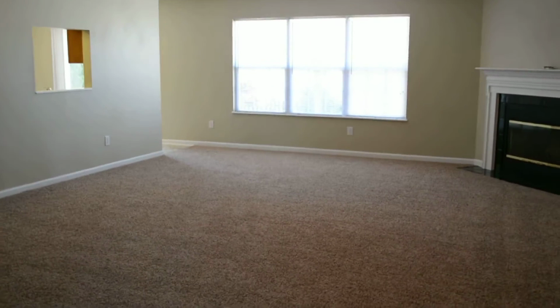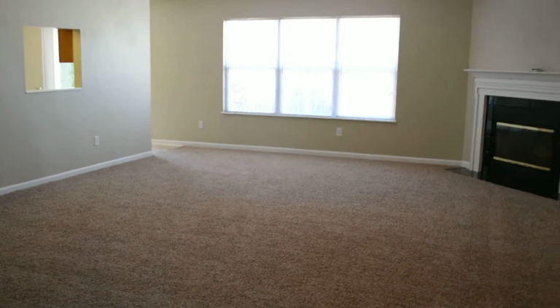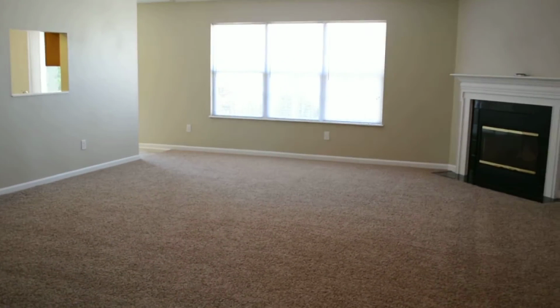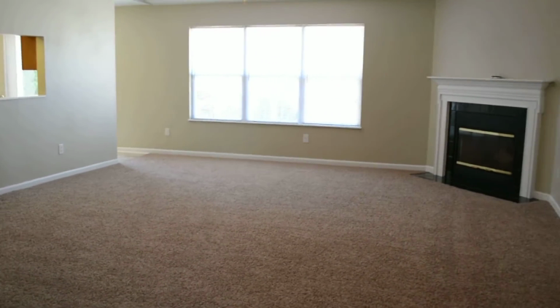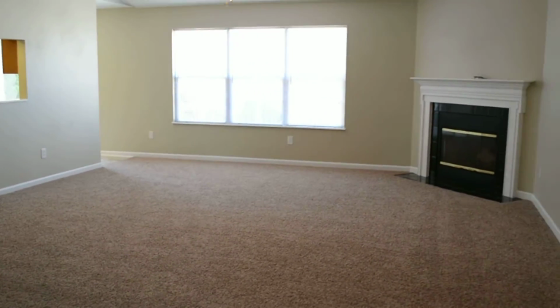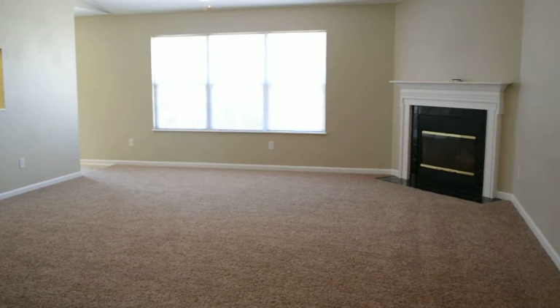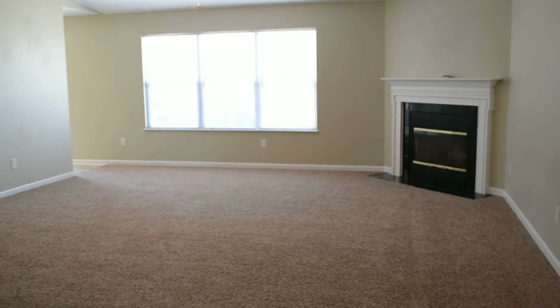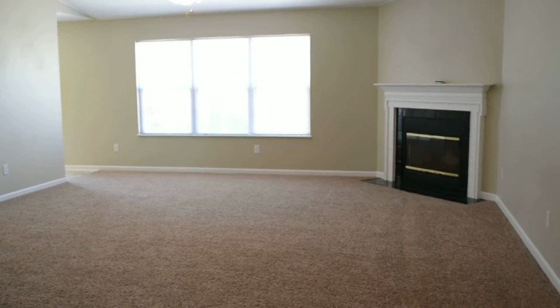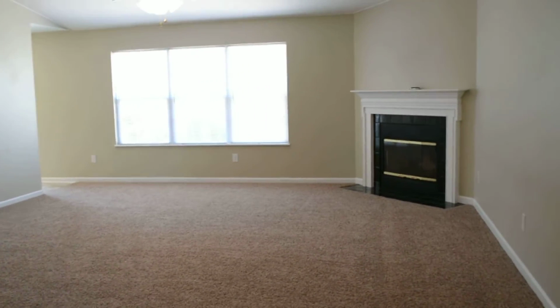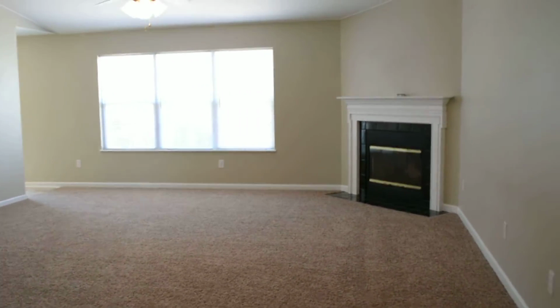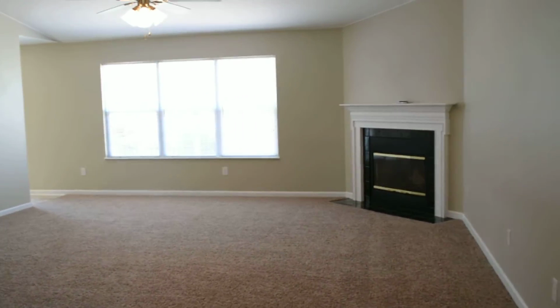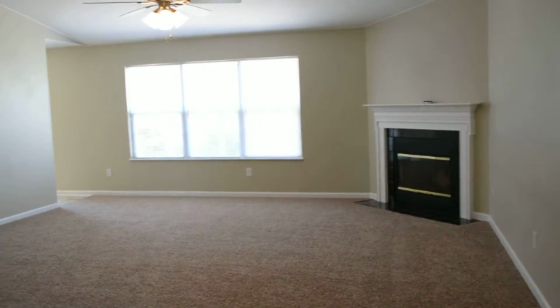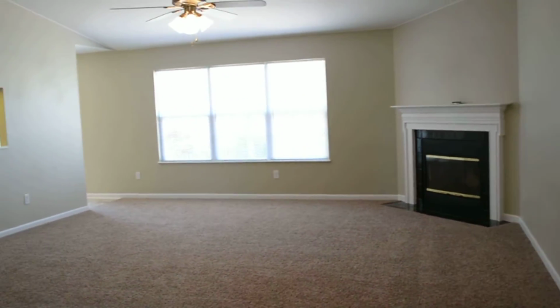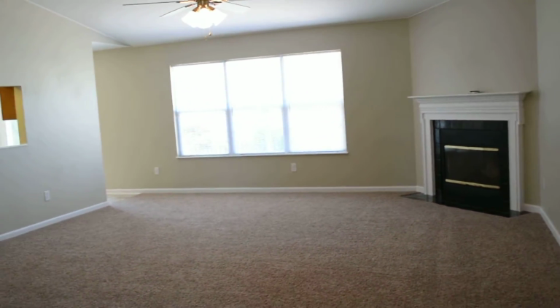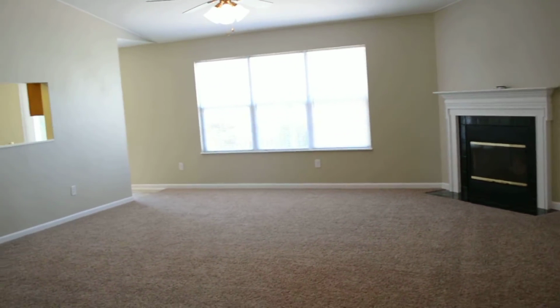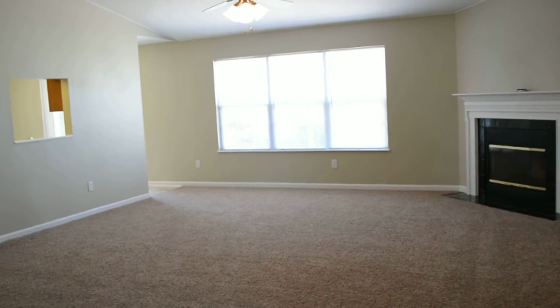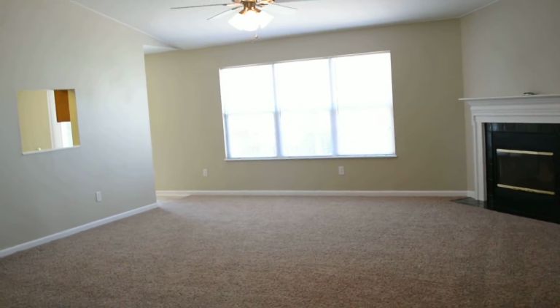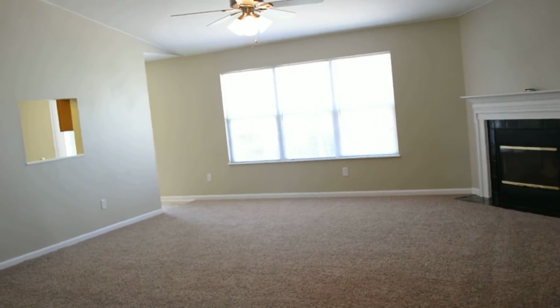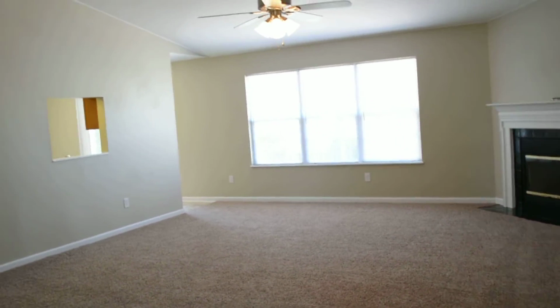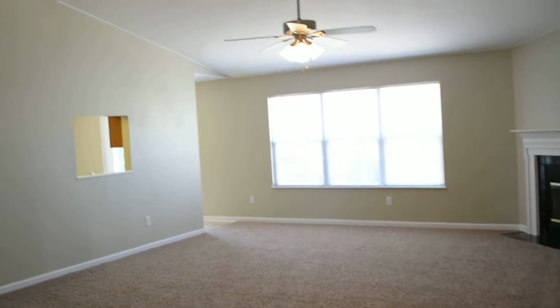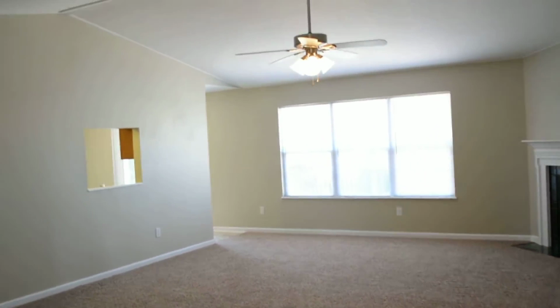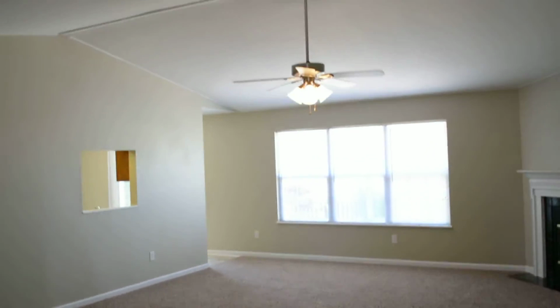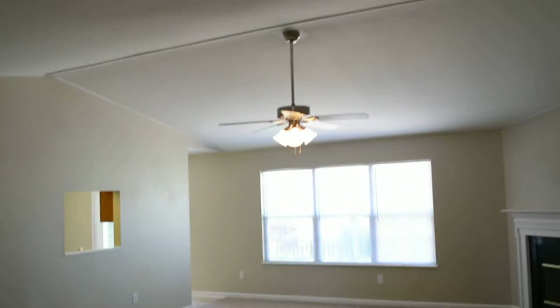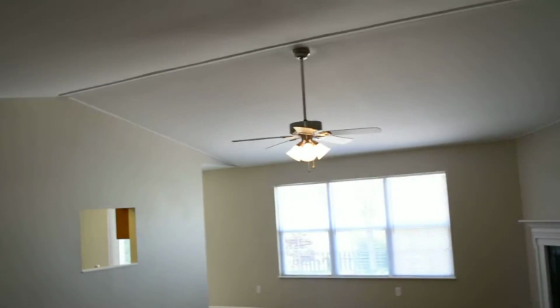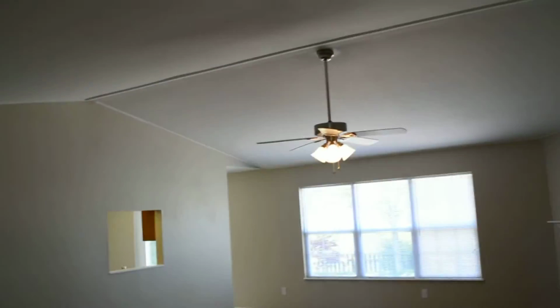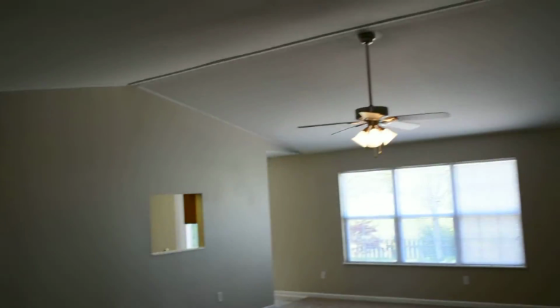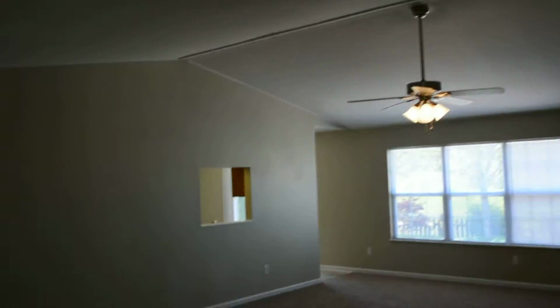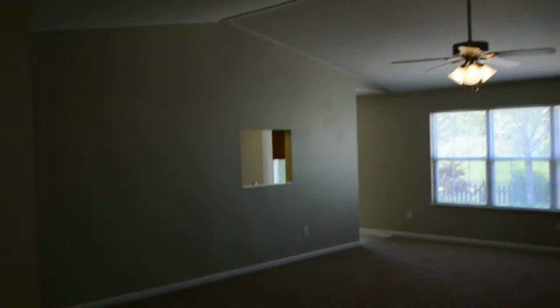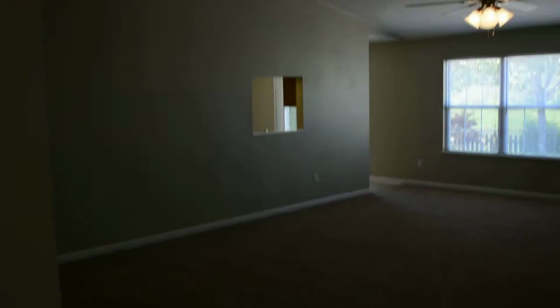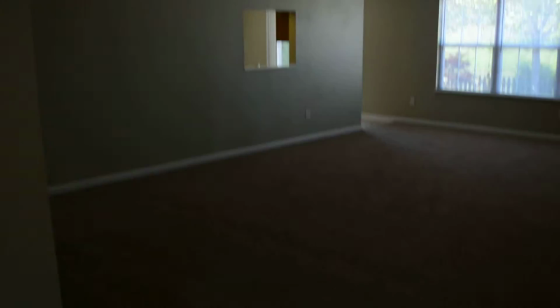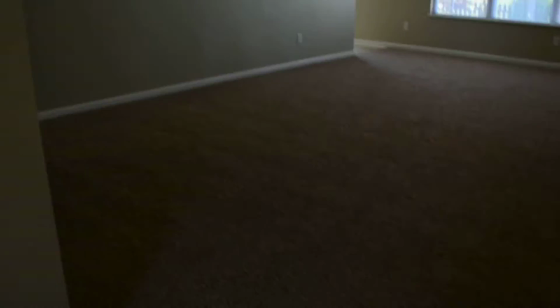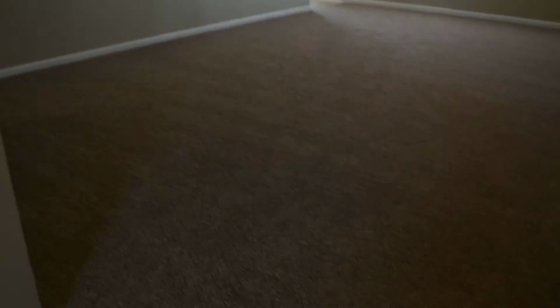Inside this house we have all new paint, carpet, vinyl, and light fixtures, as well as door hardware.